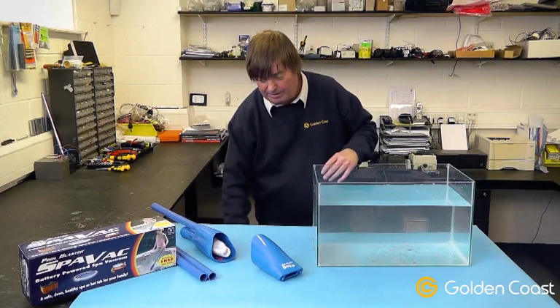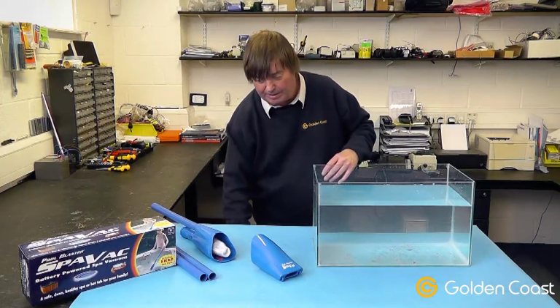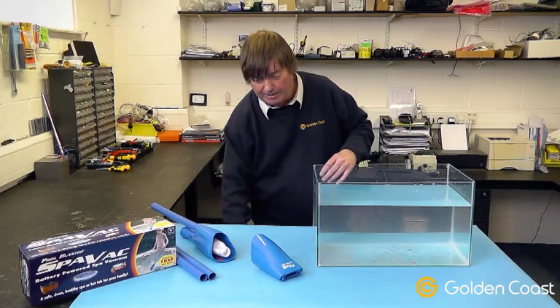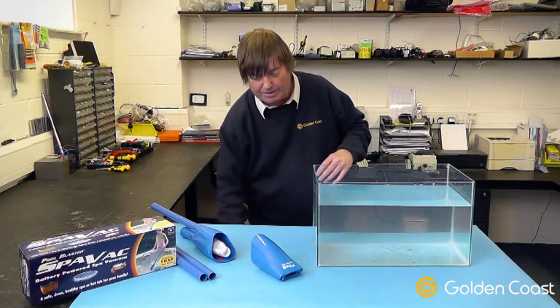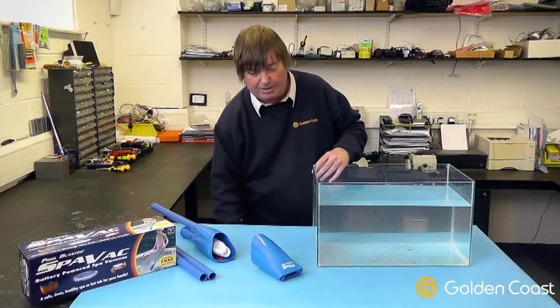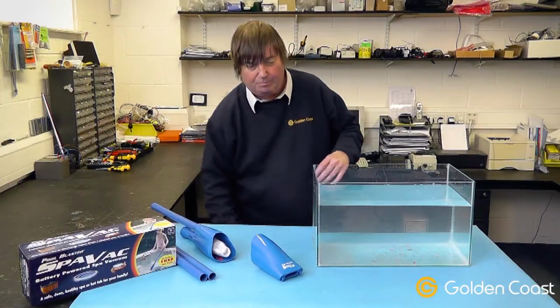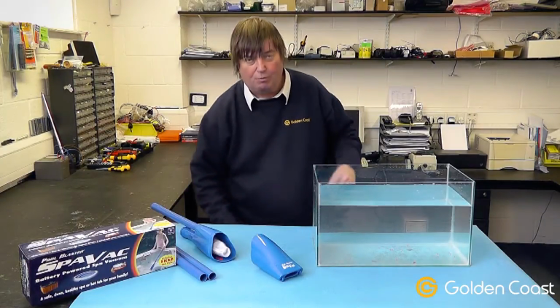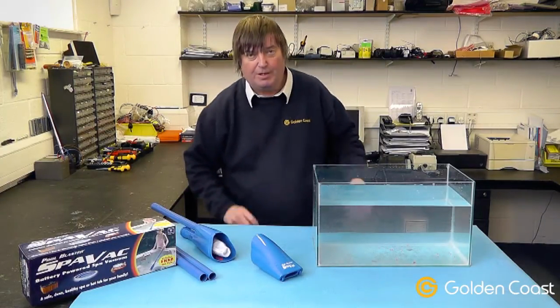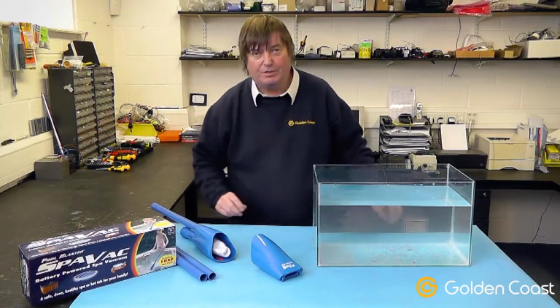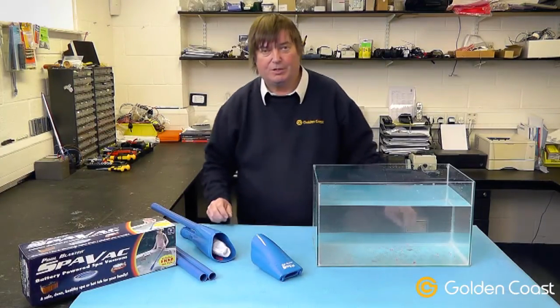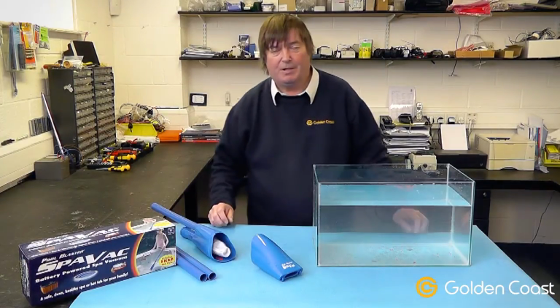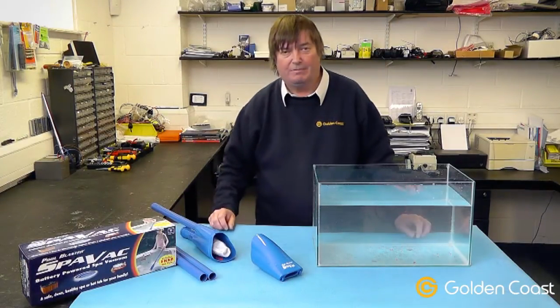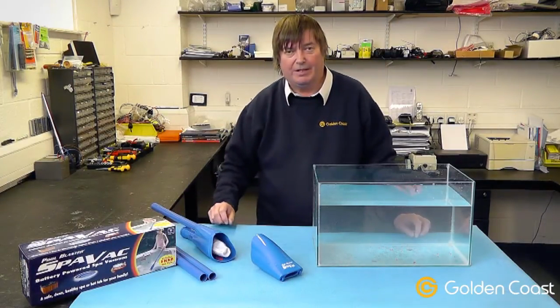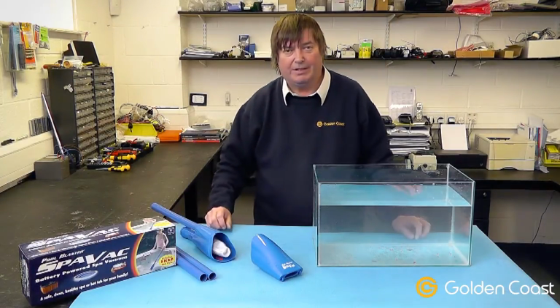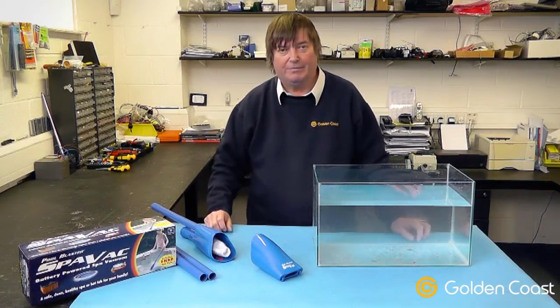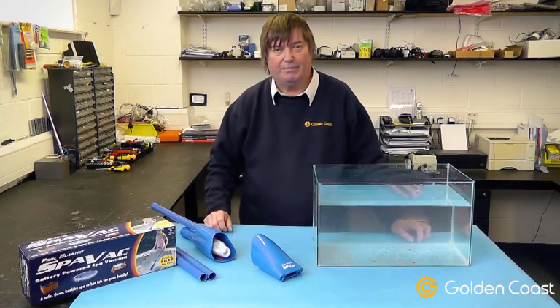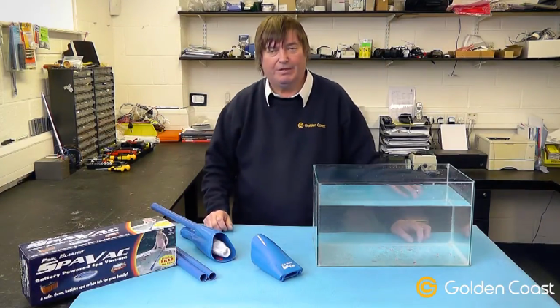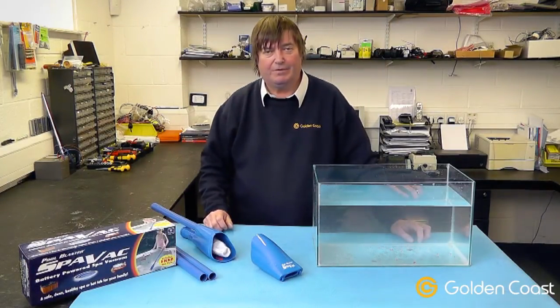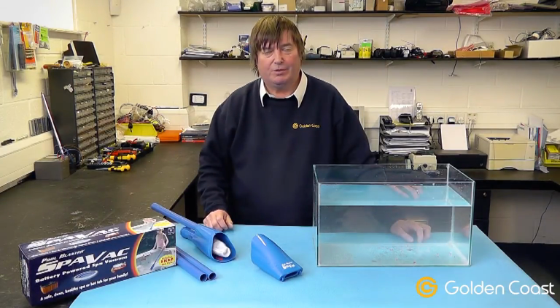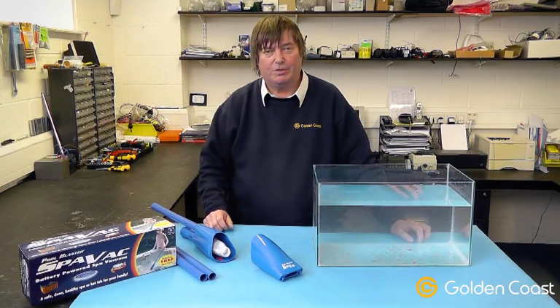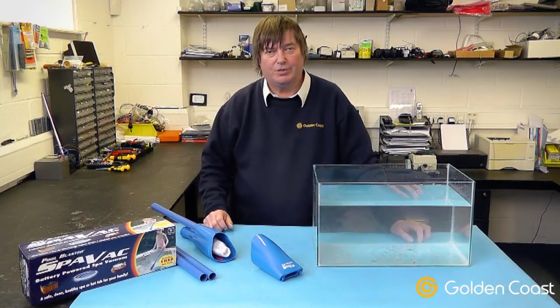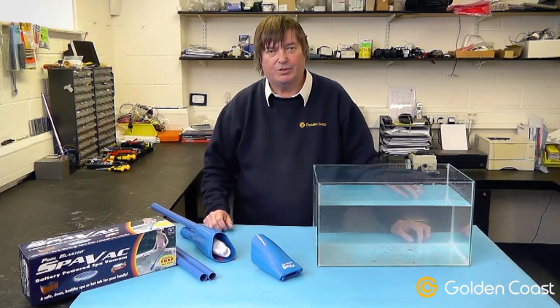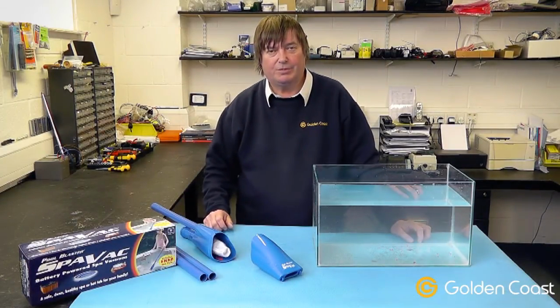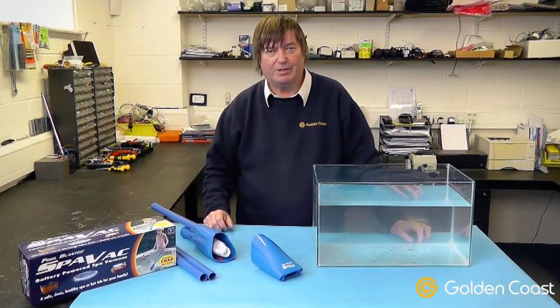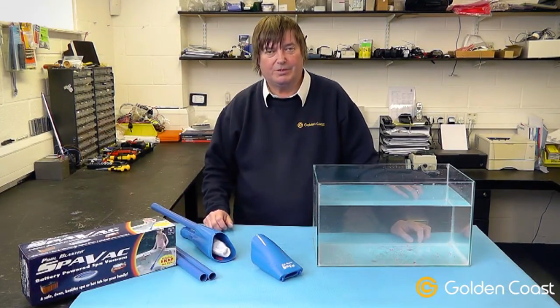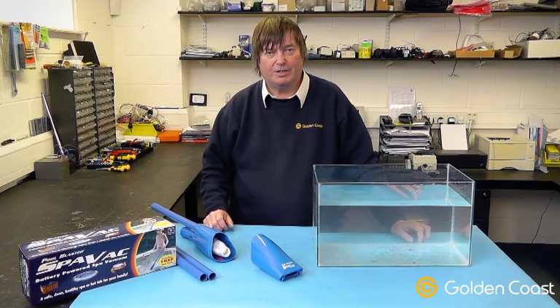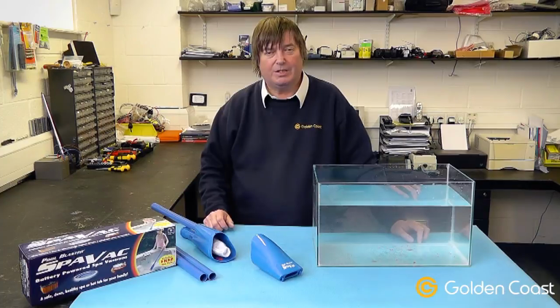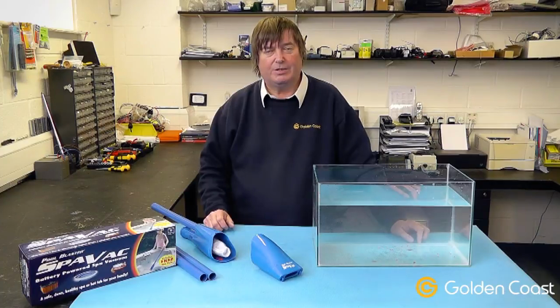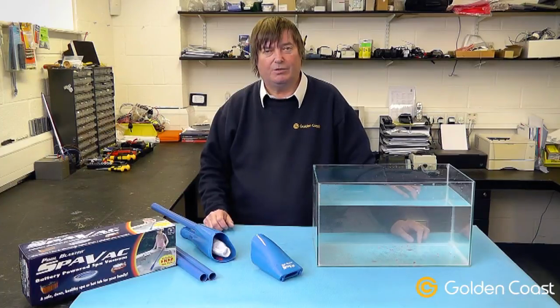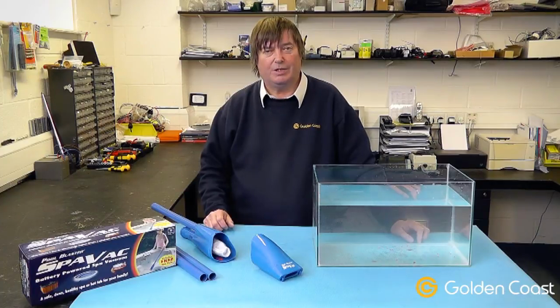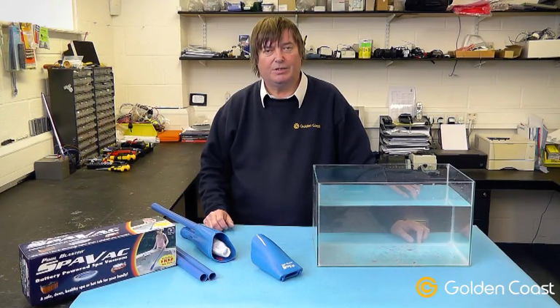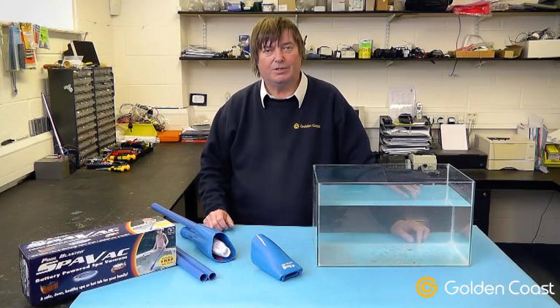That is the Paul Blaster Spa Vac. If you have any further questions, please don't hesitate to contact us.